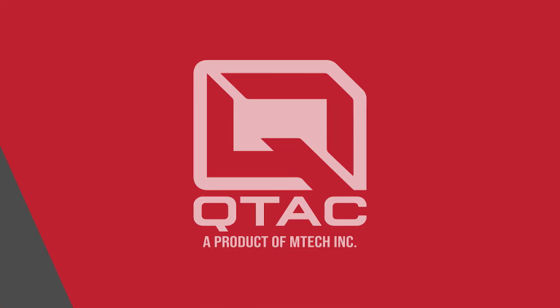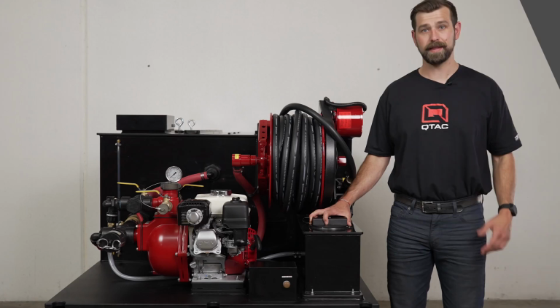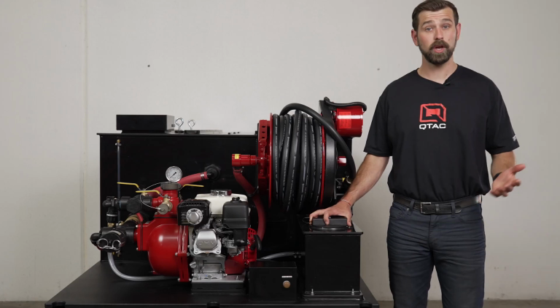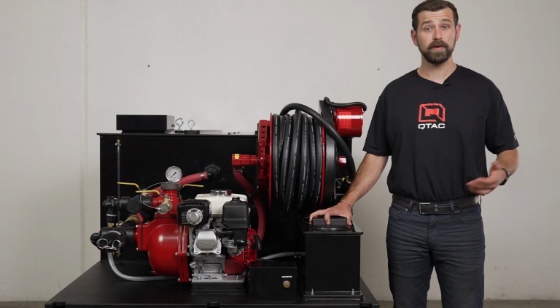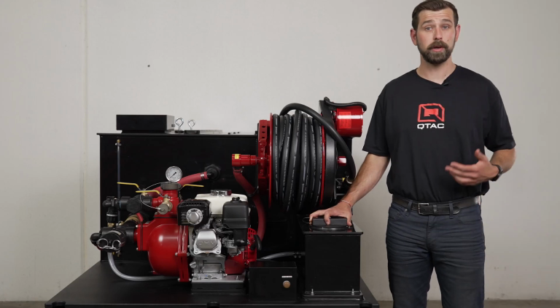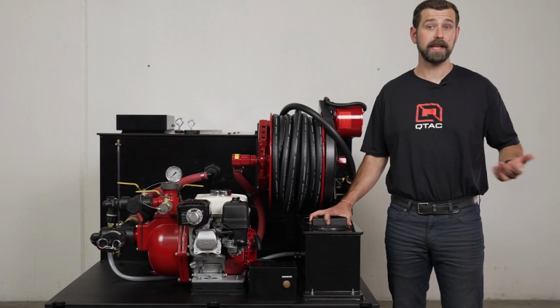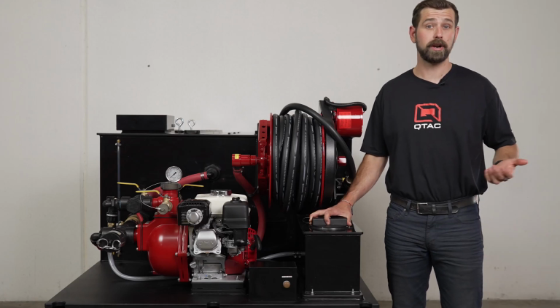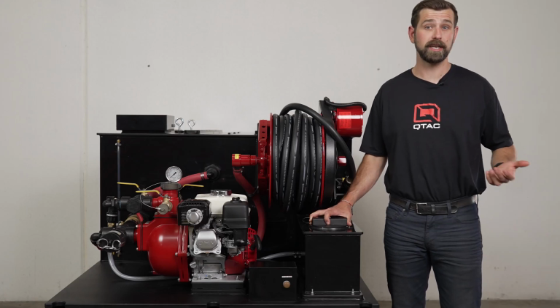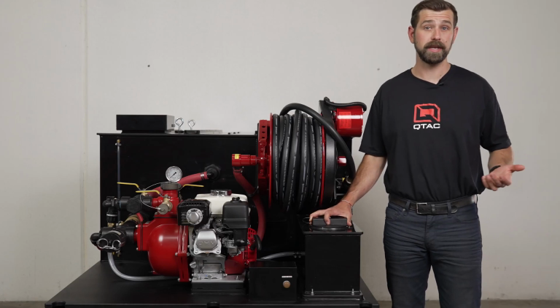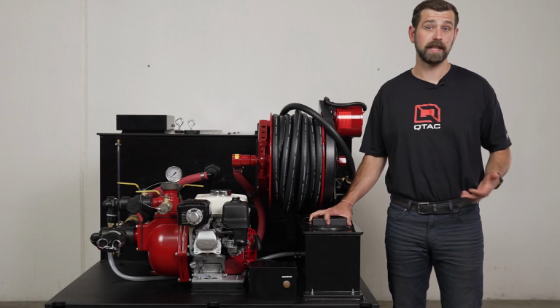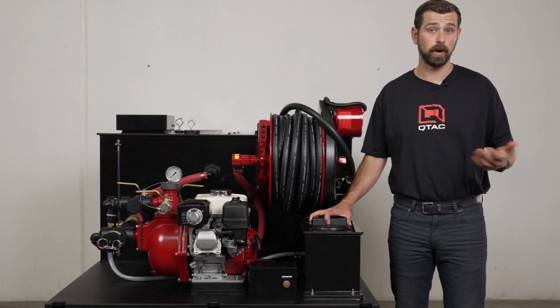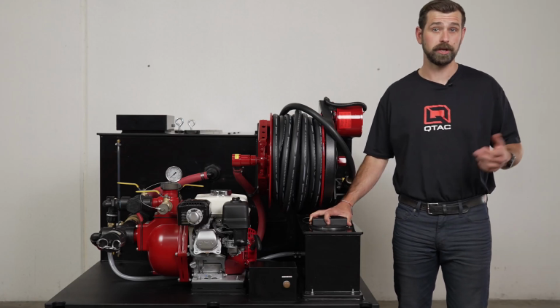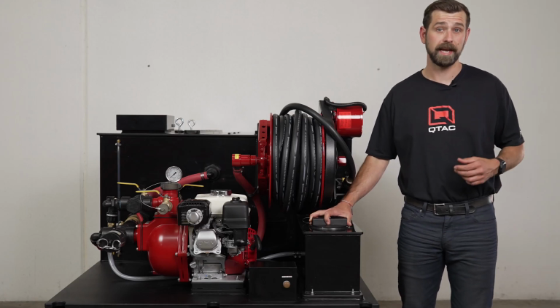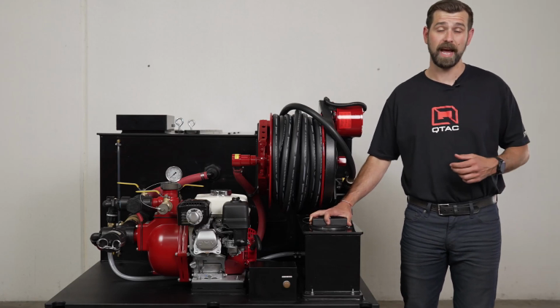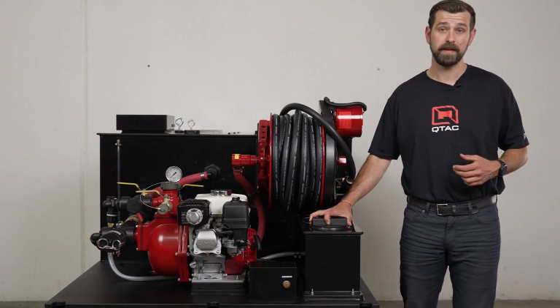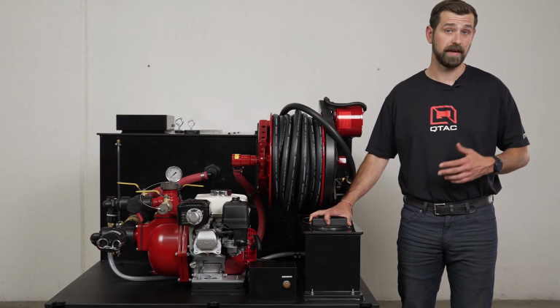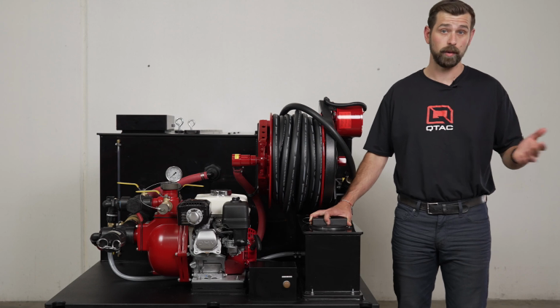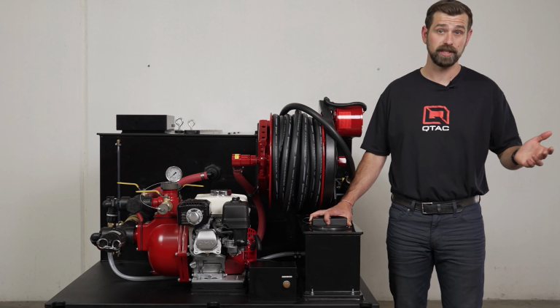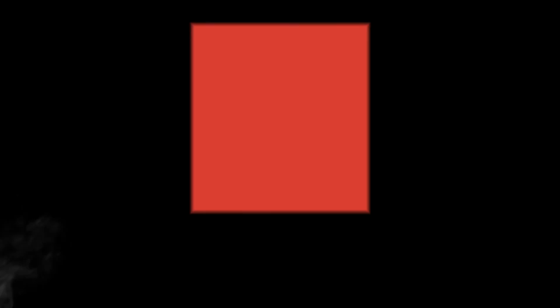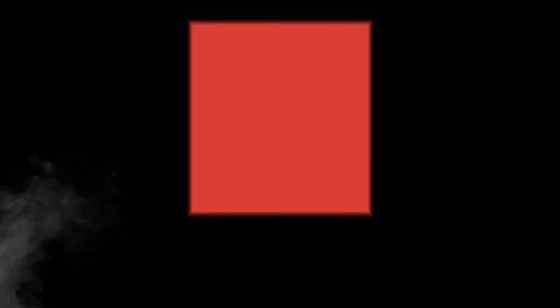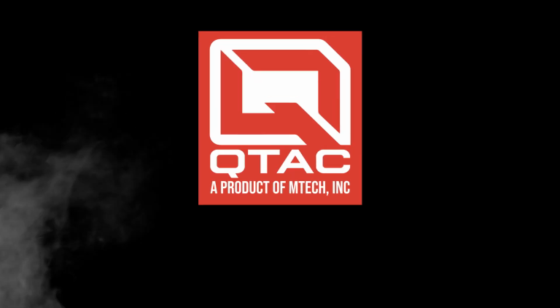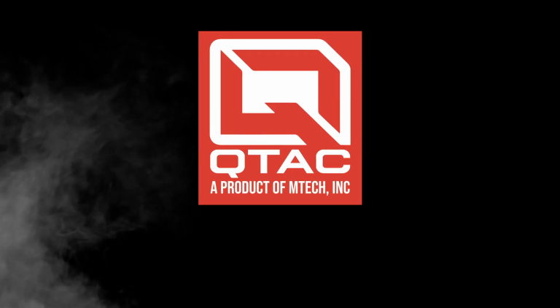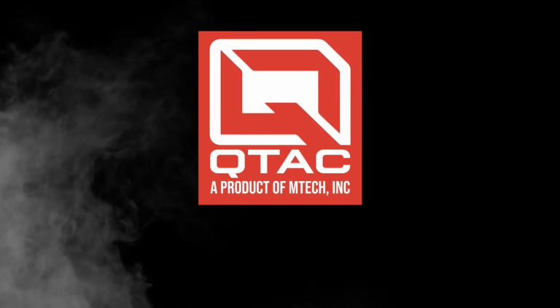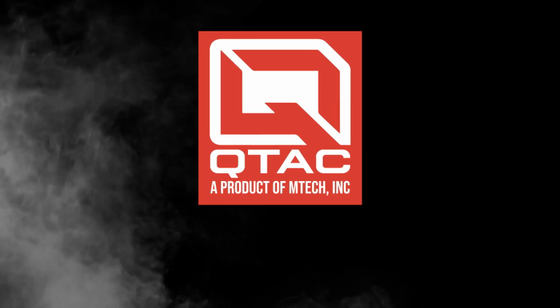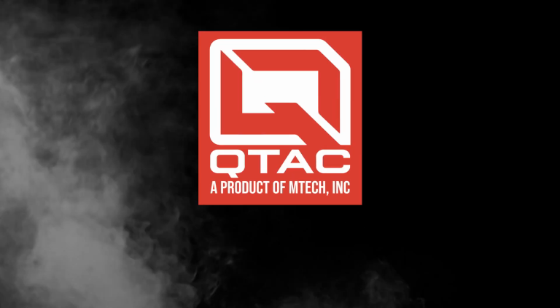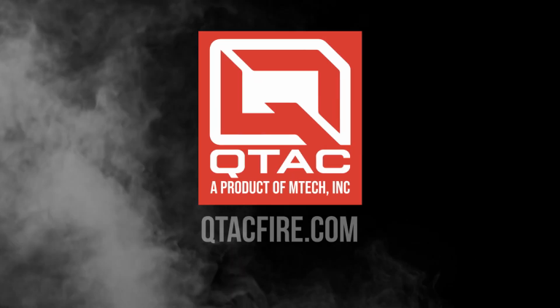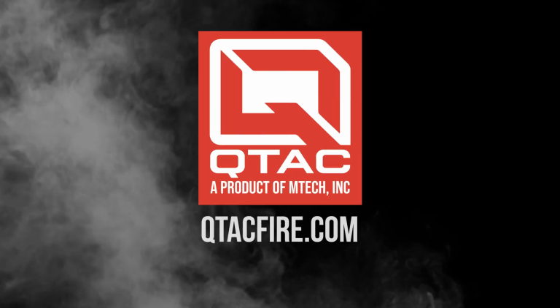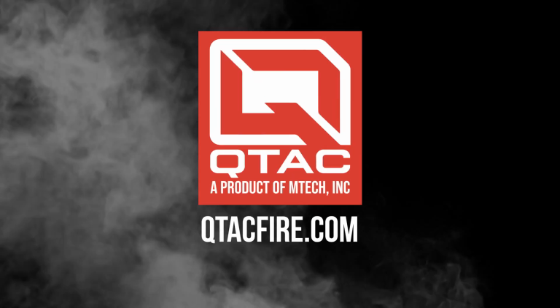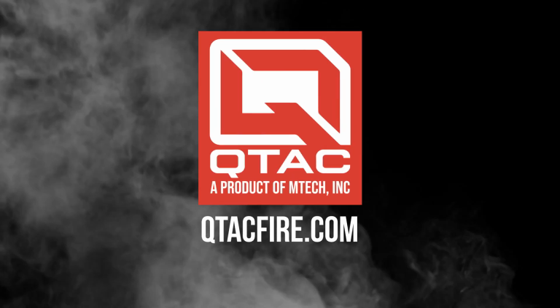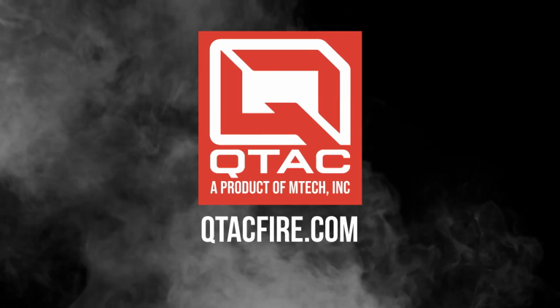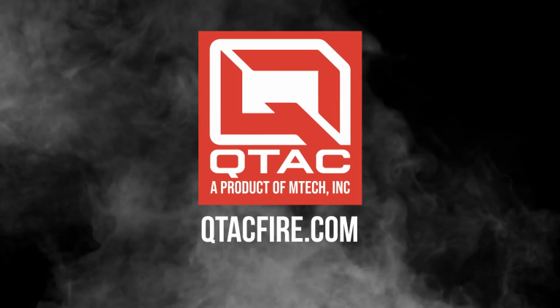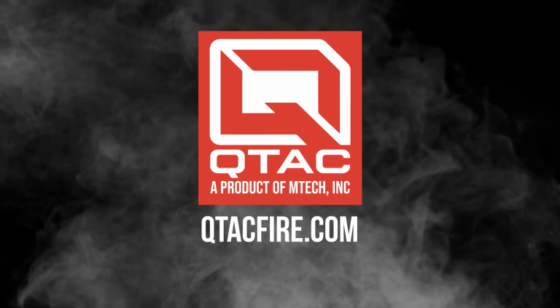And that's the overview of the QTAC 300 HP. Thanks for watching QTAC Academy. If you have any questions, please leave us a comment down below and check us out at QTACFire.com.